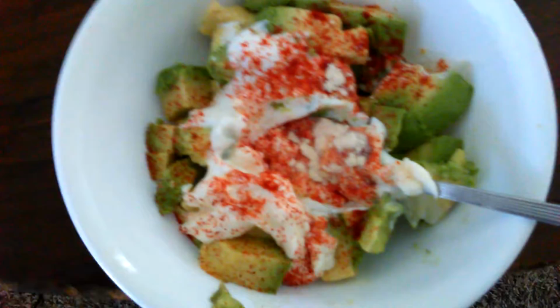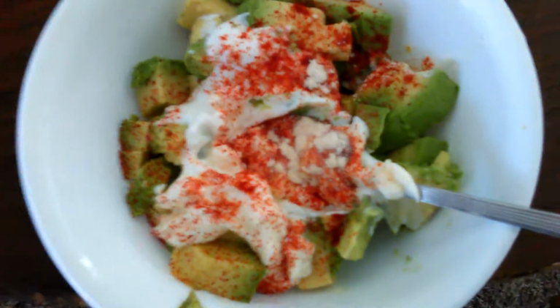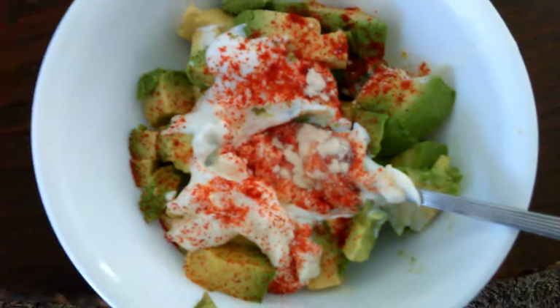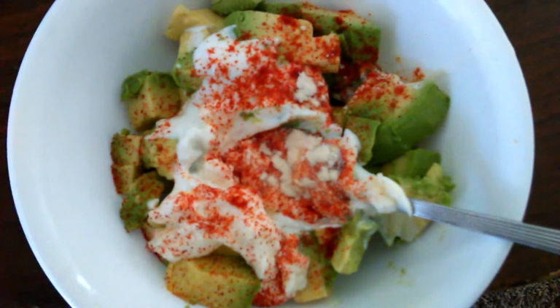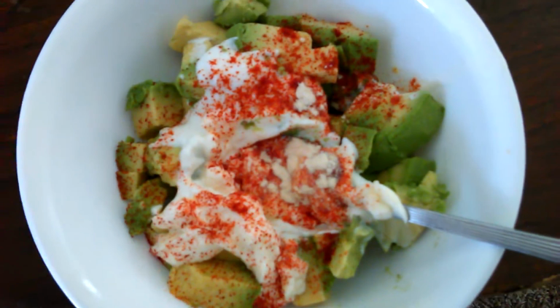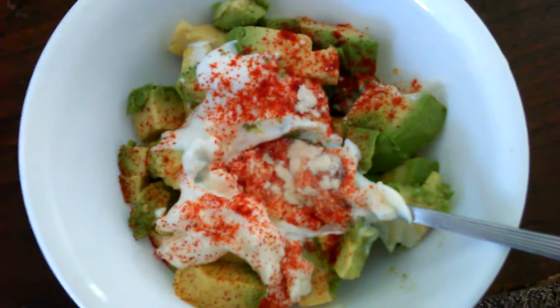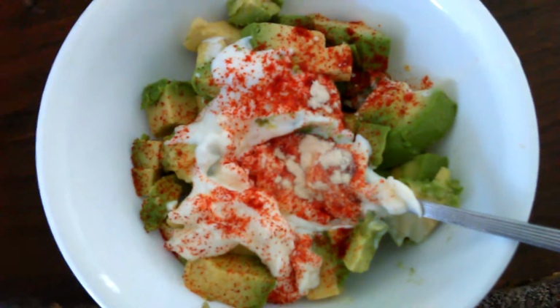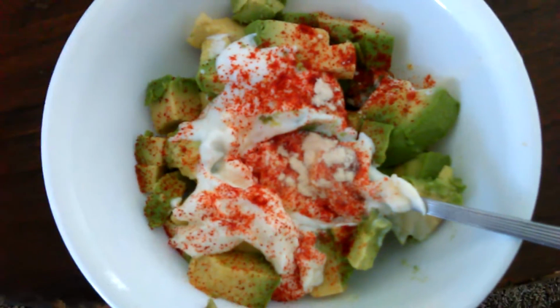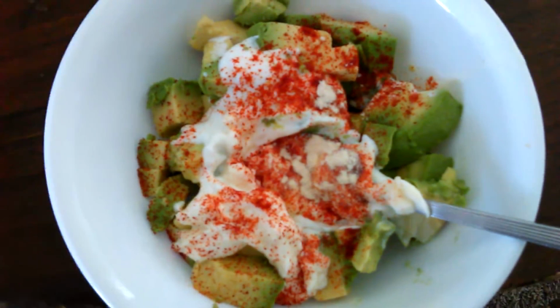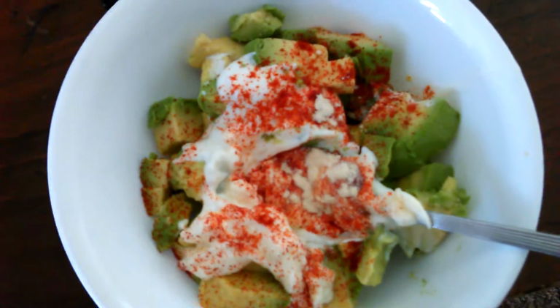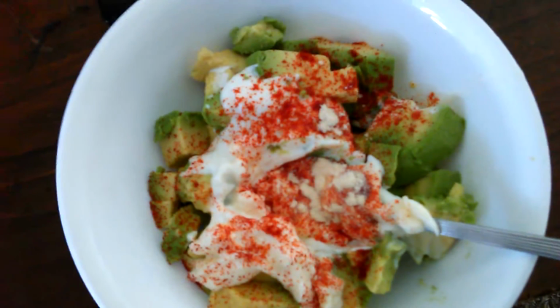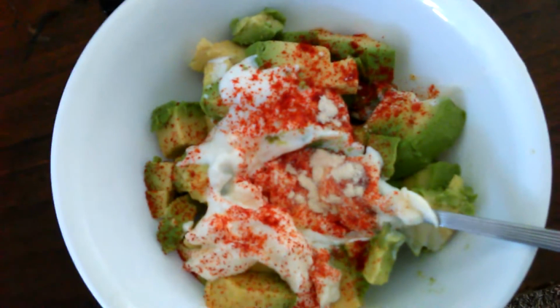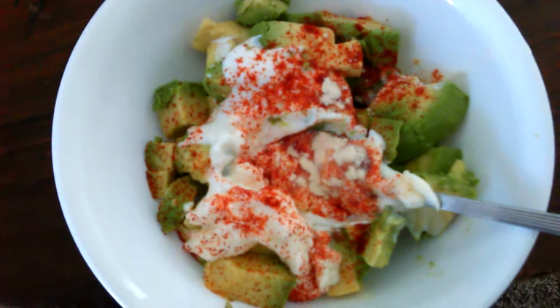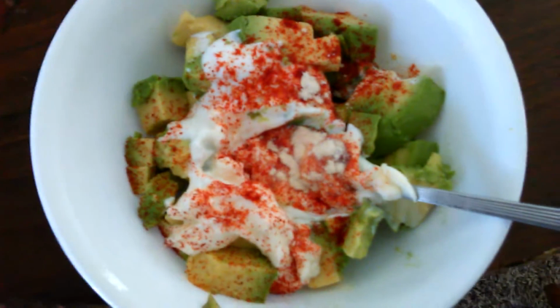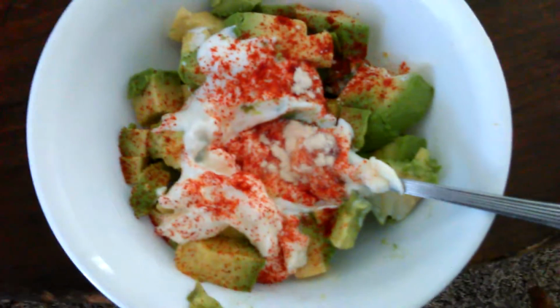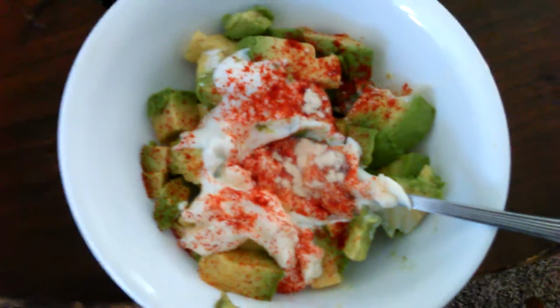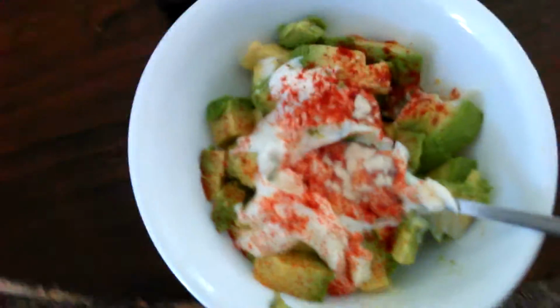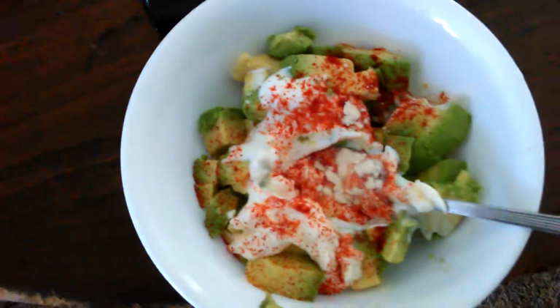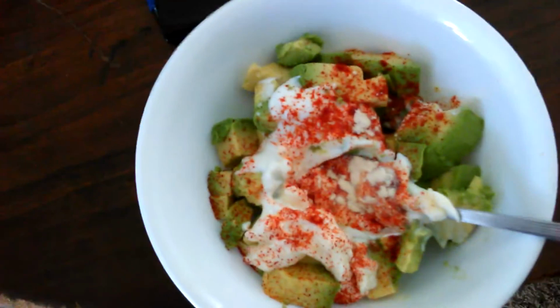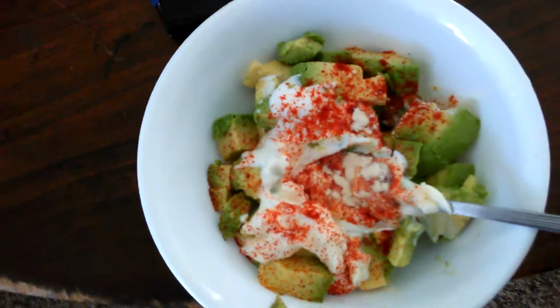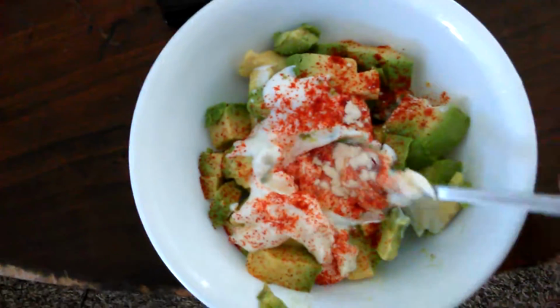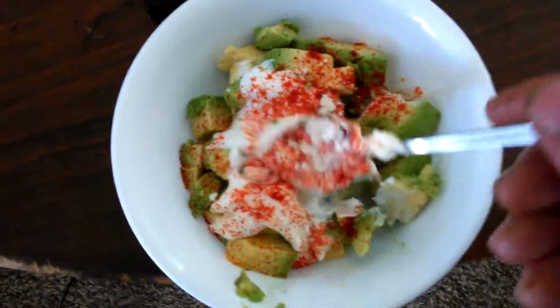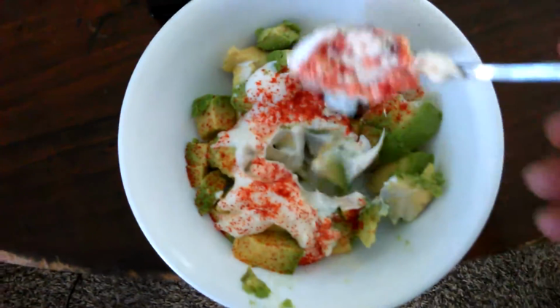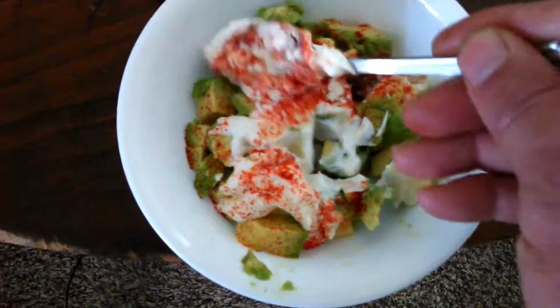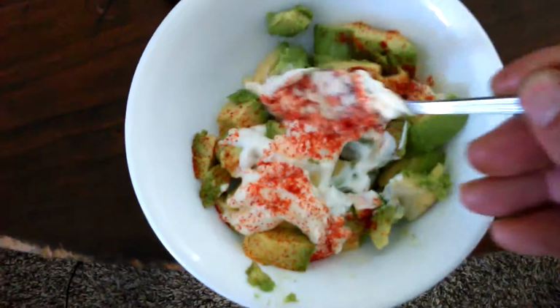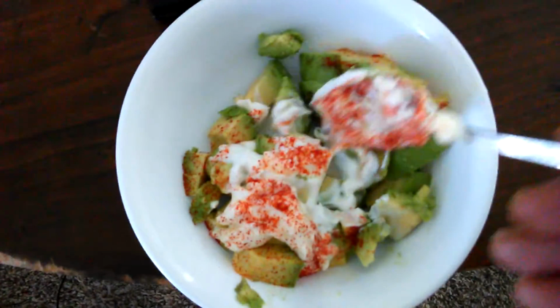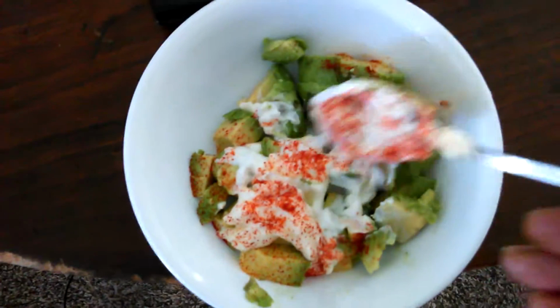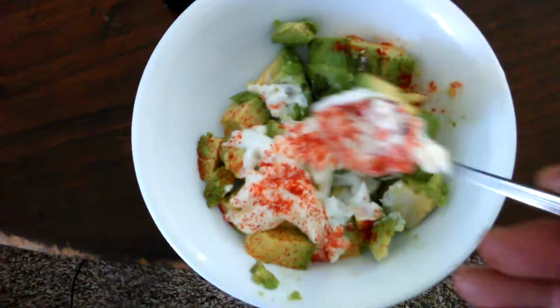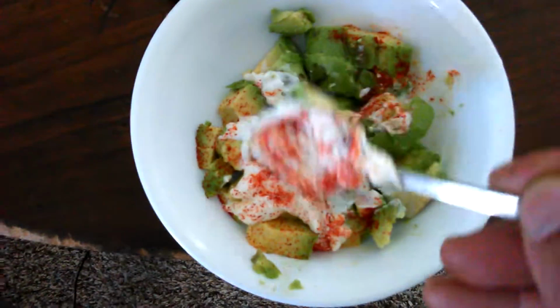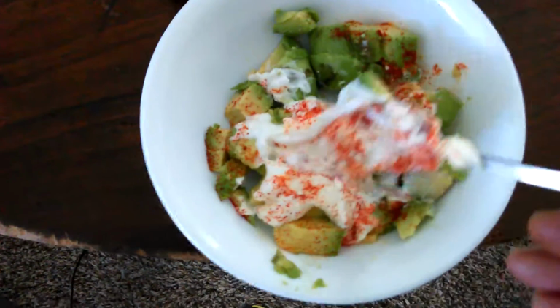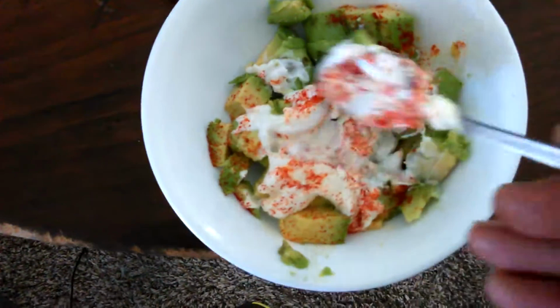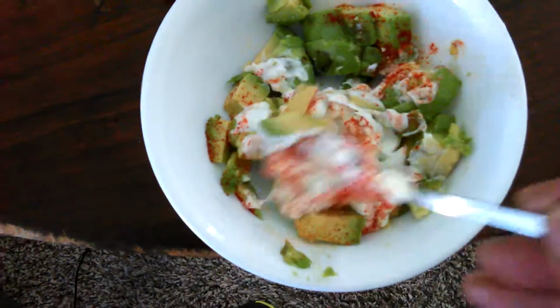Spoonful of mayo, just a little heavier than the sour cream, and then we just mix it up, and we got guacamole.